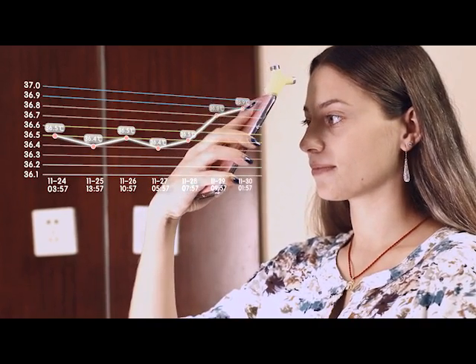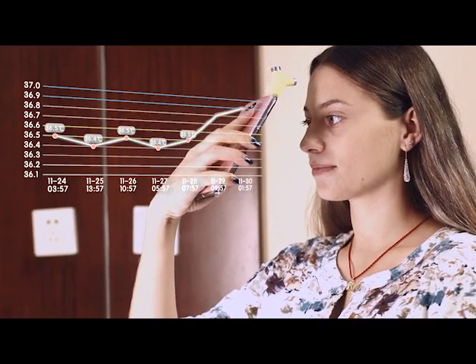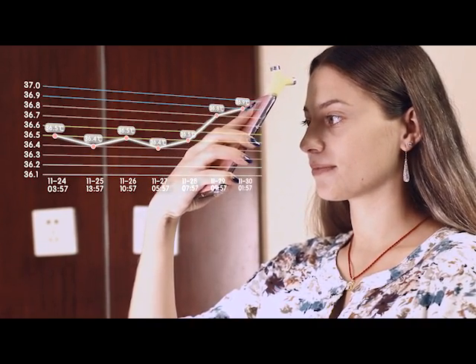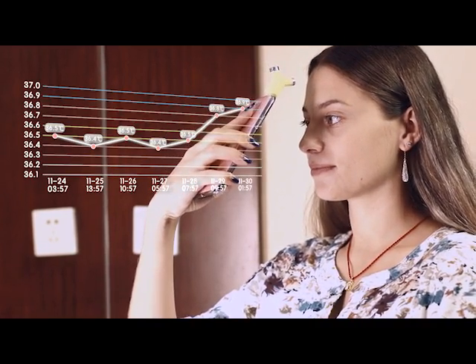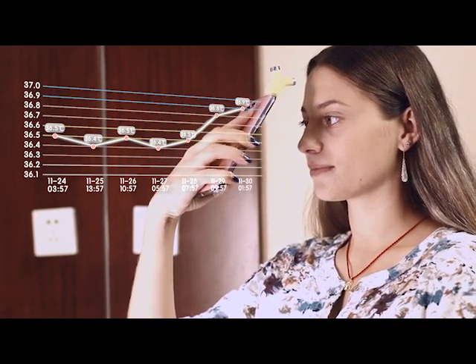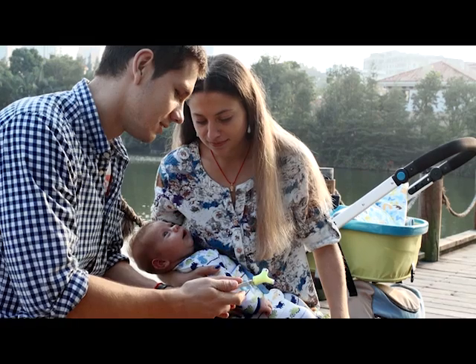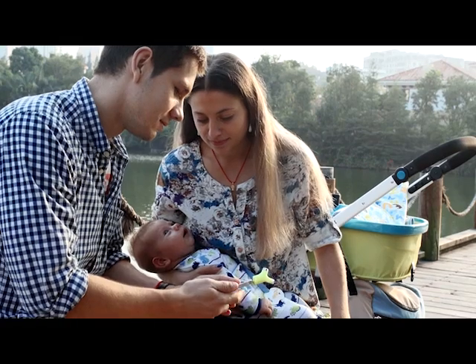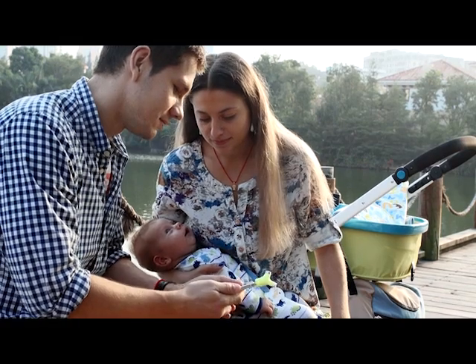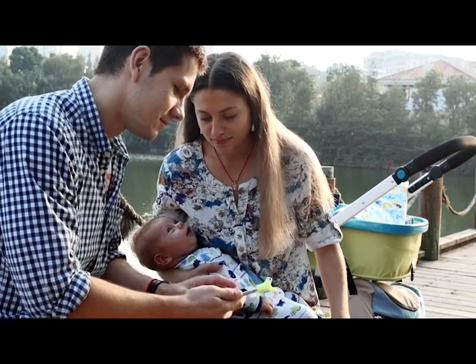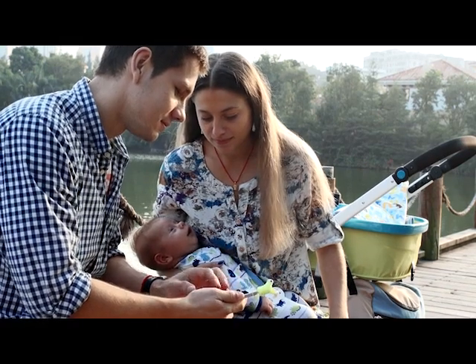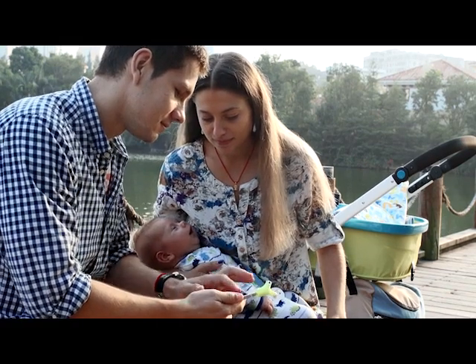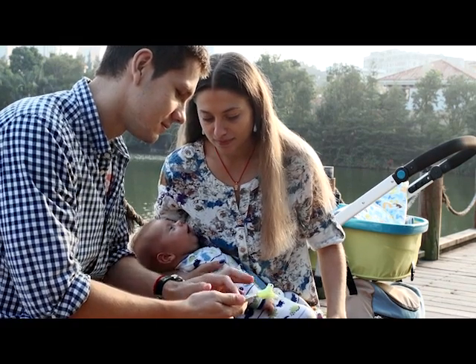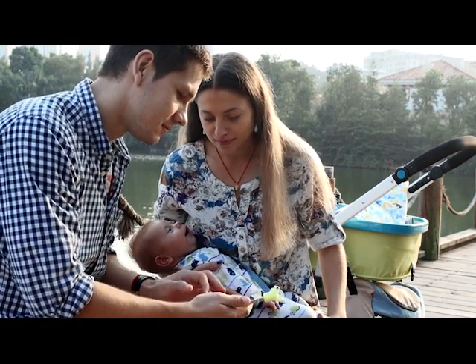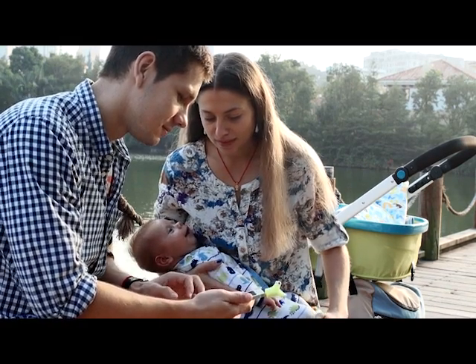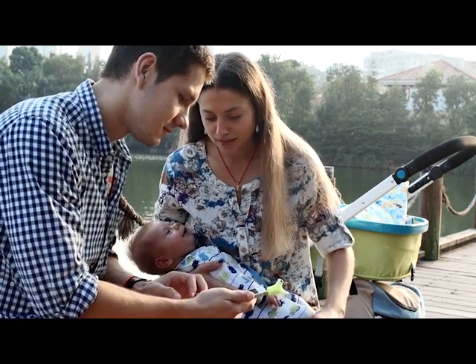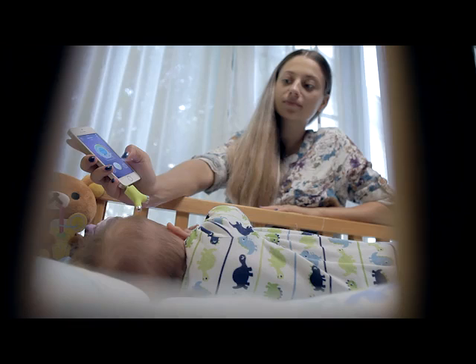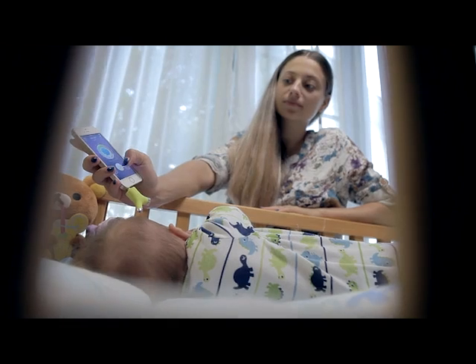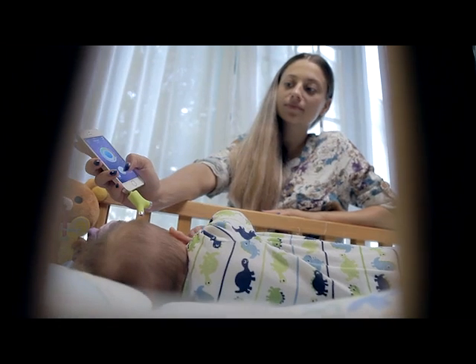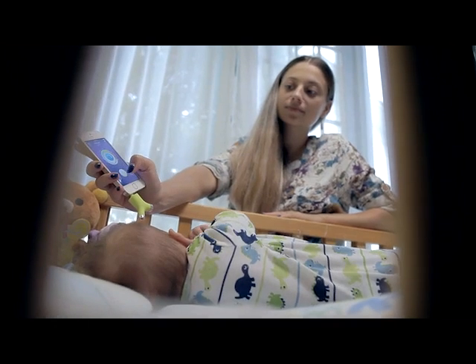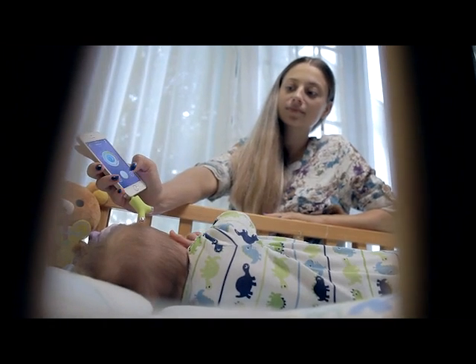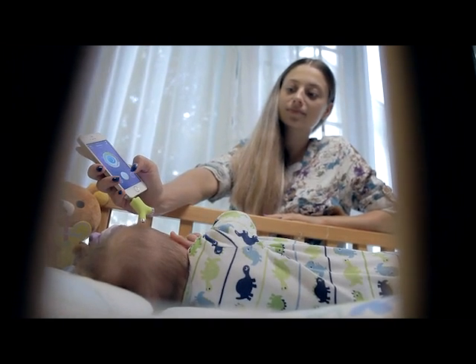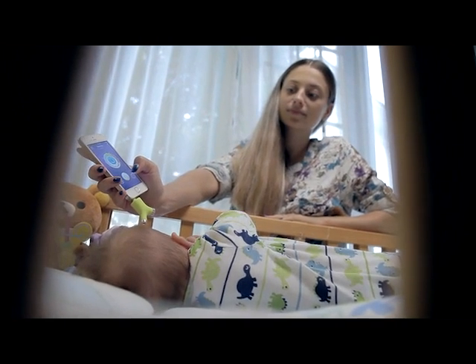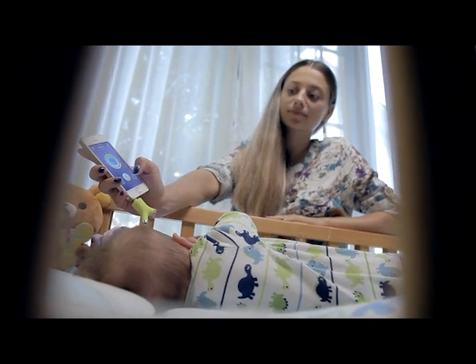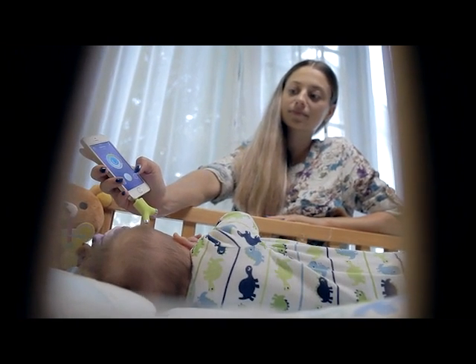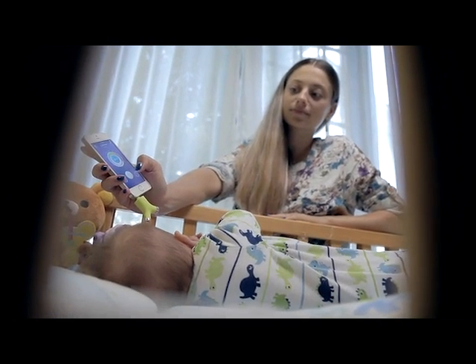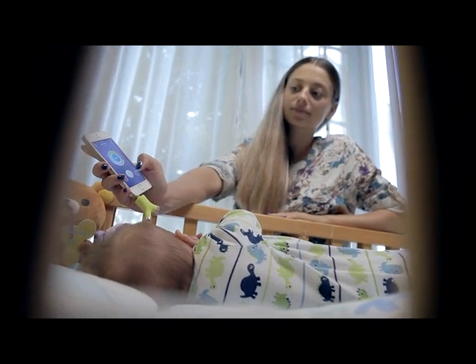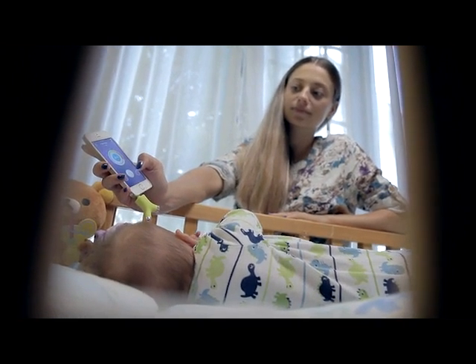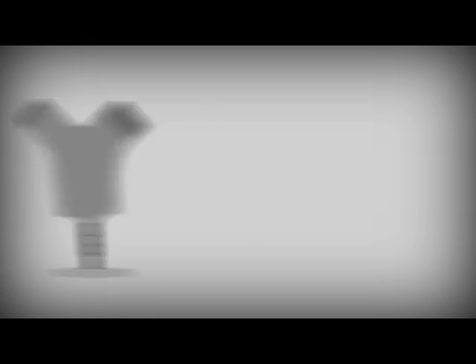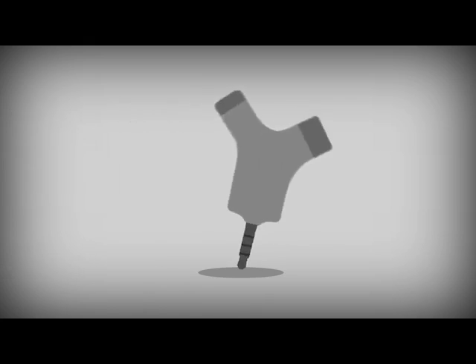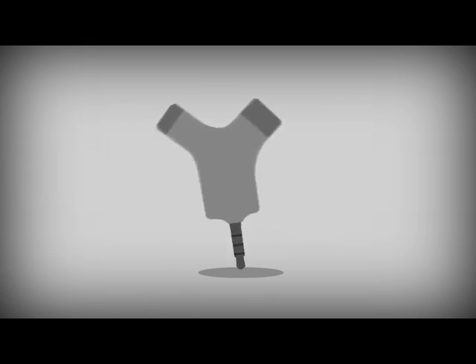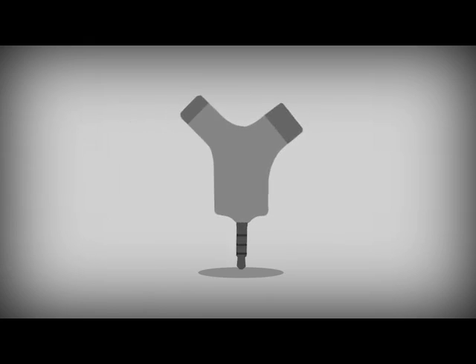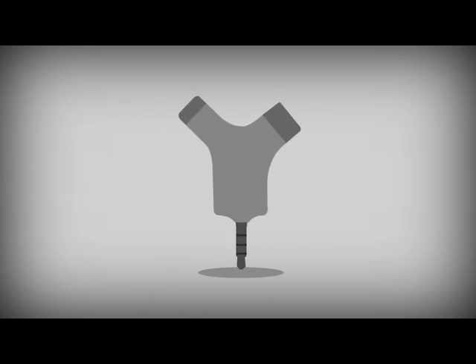You can even take your own temperature, which is especially helpful for parents who are trying to conceive. The most striking feature of Wishbone is its unique Y-shaped design.